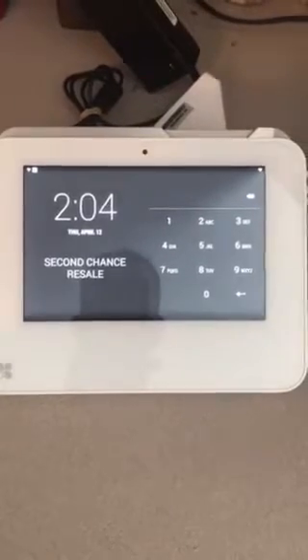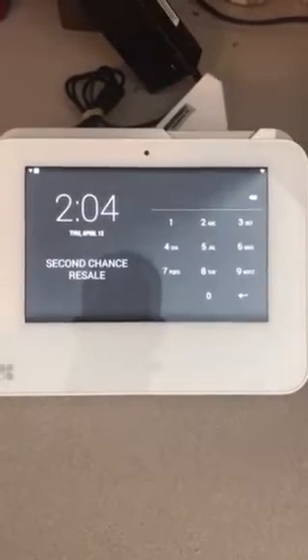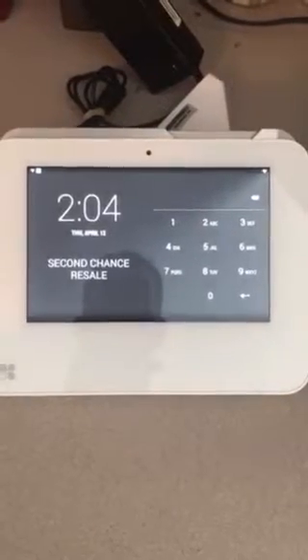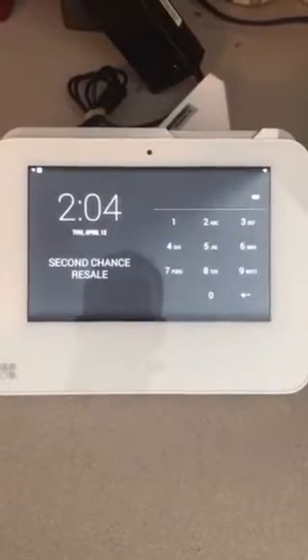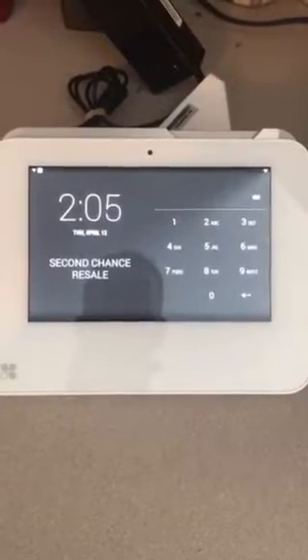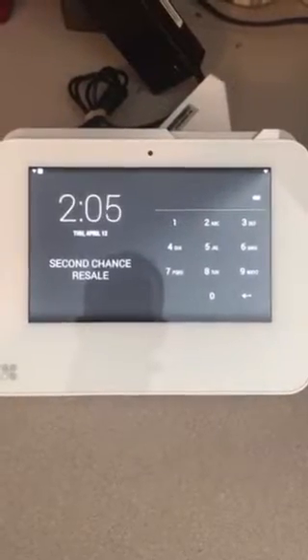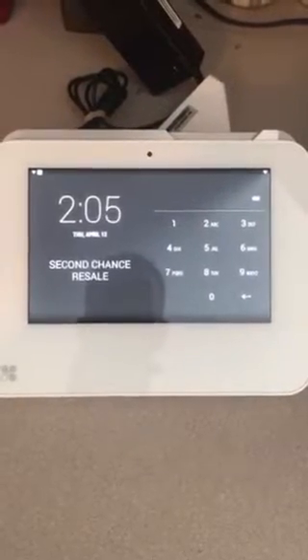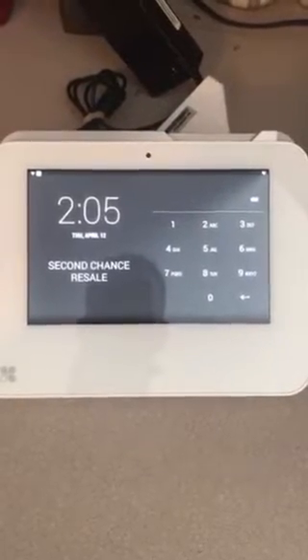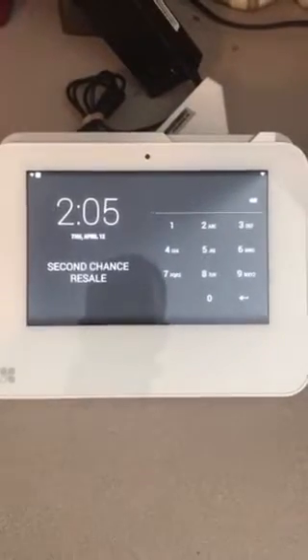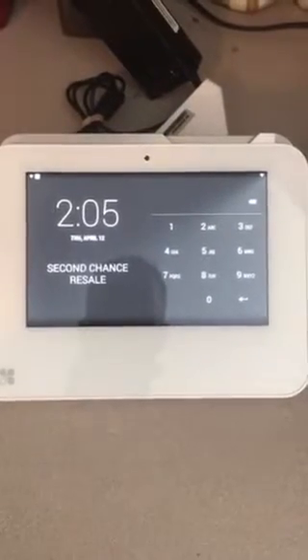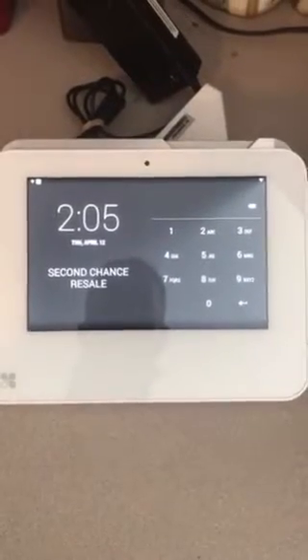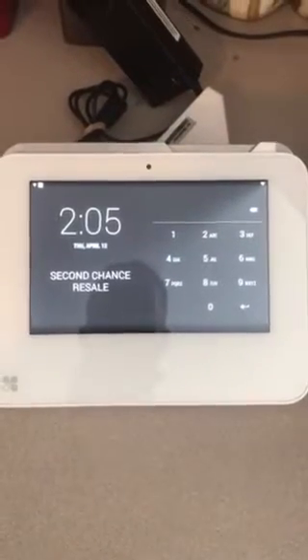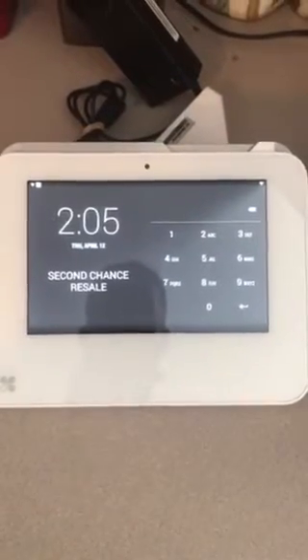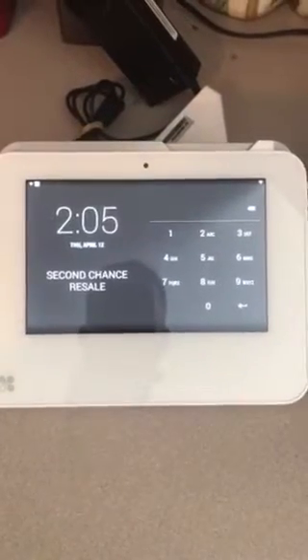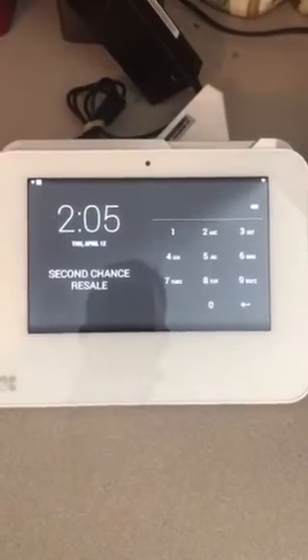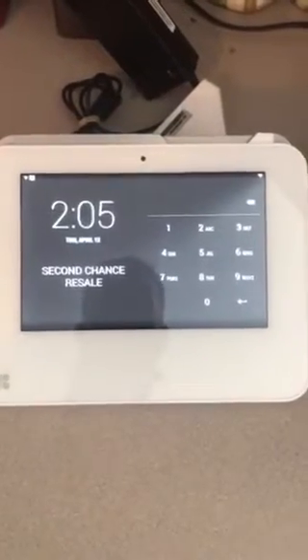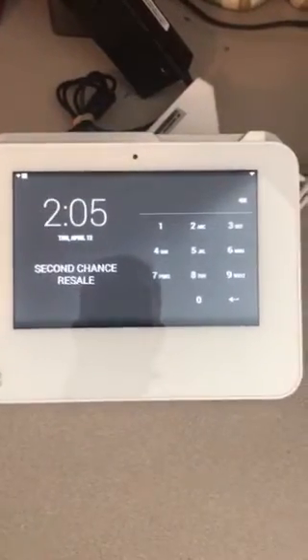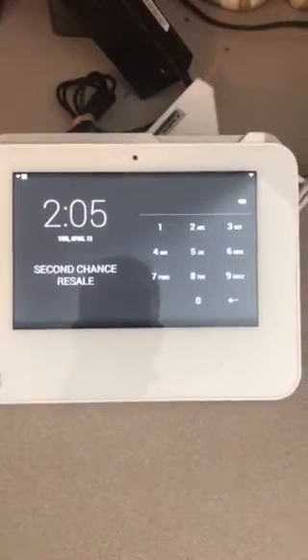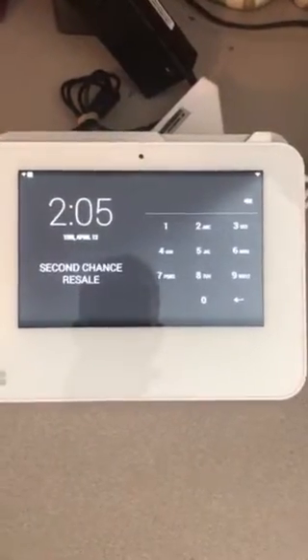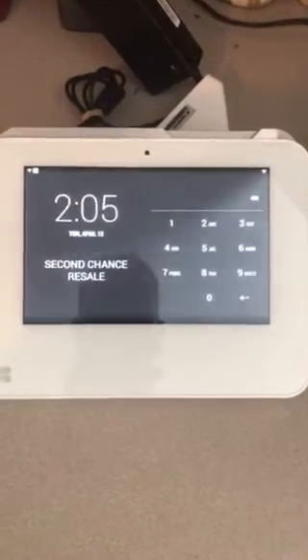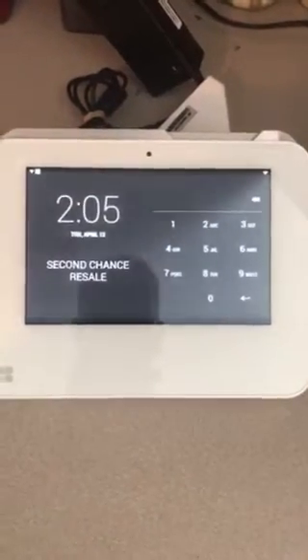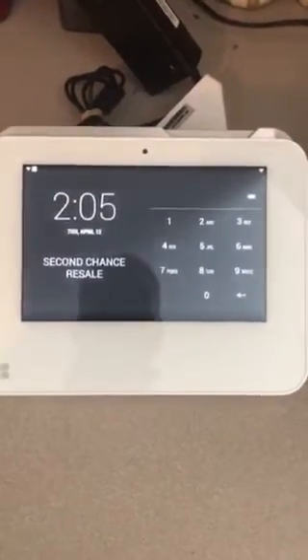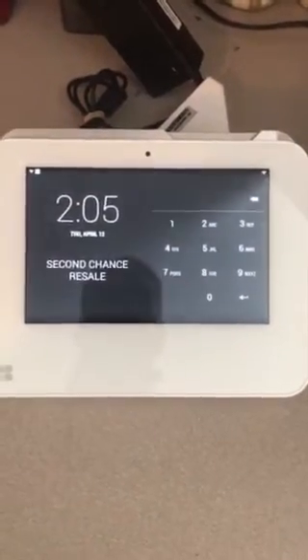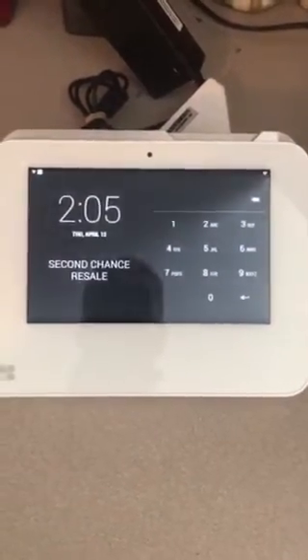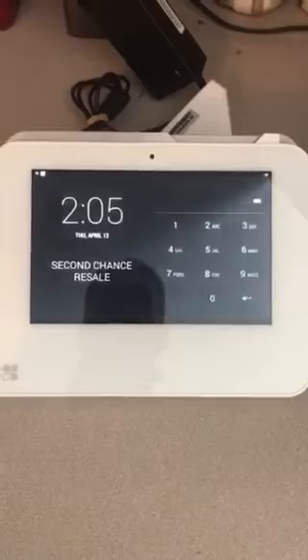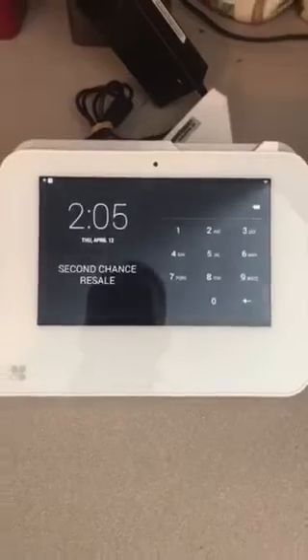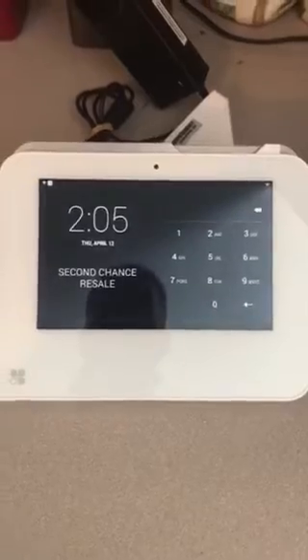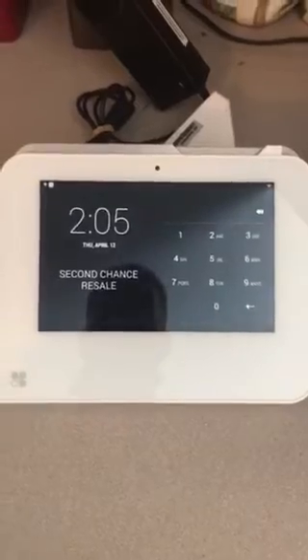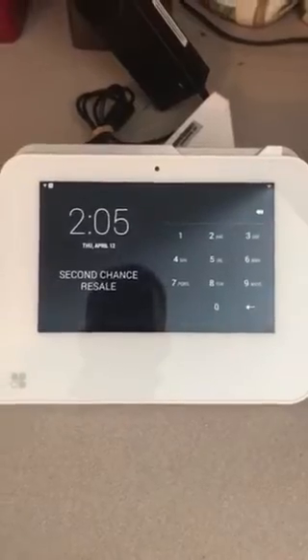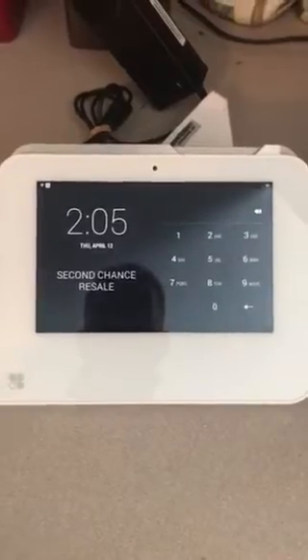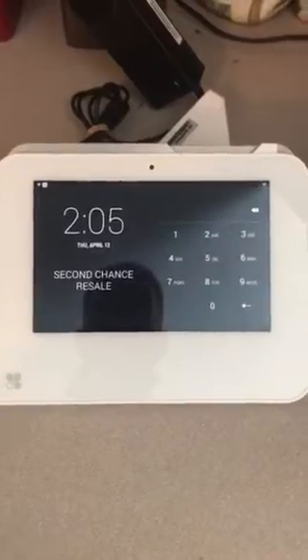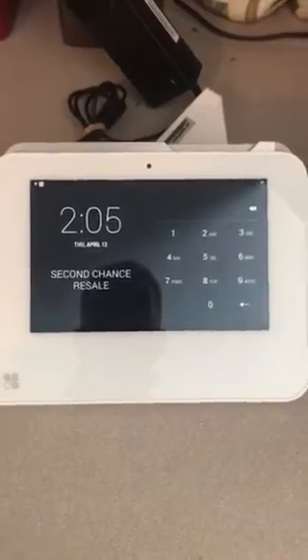What's up YouTube? I'm here to show you how to factory reset your Clover Mini.